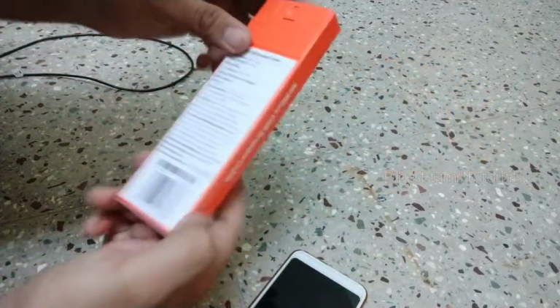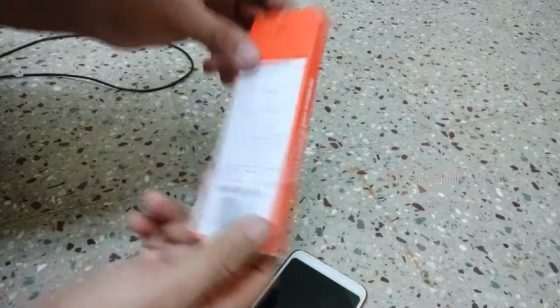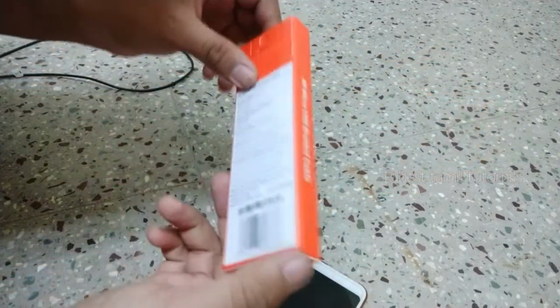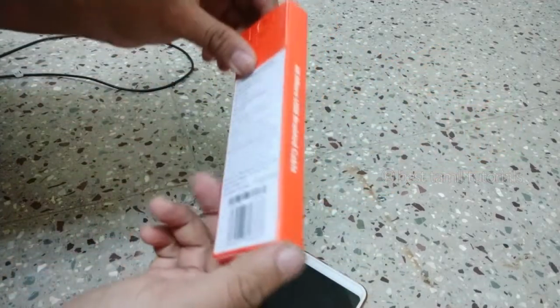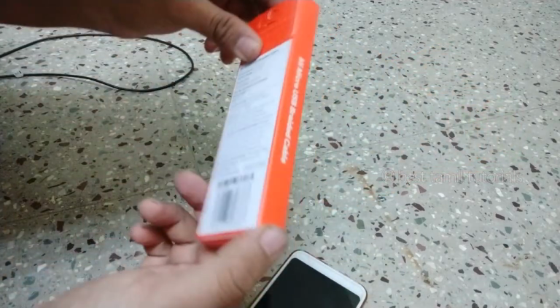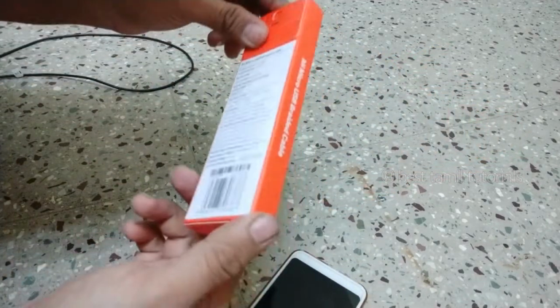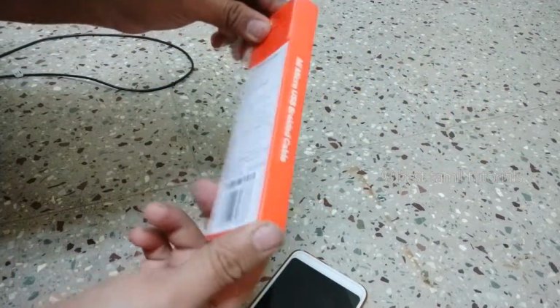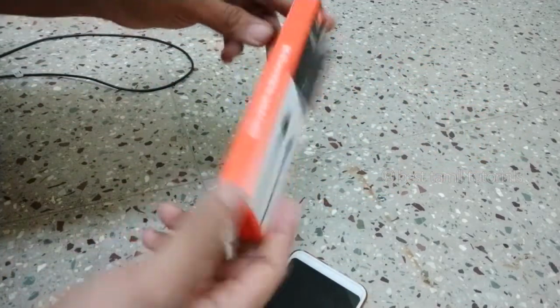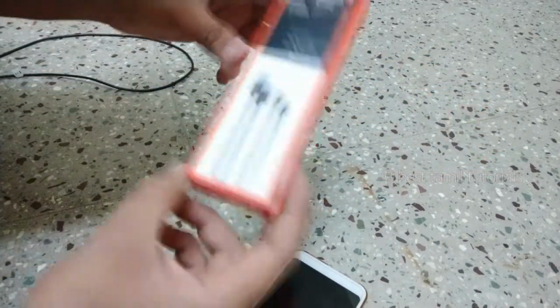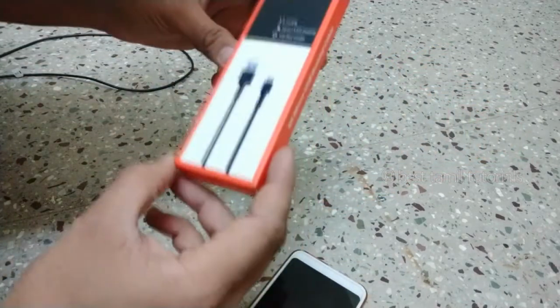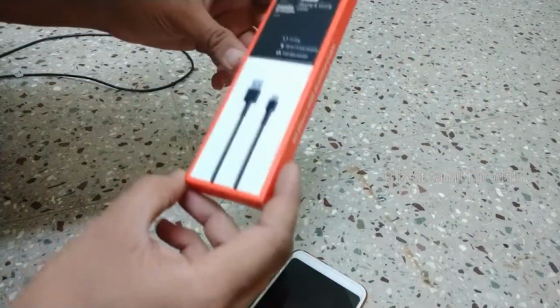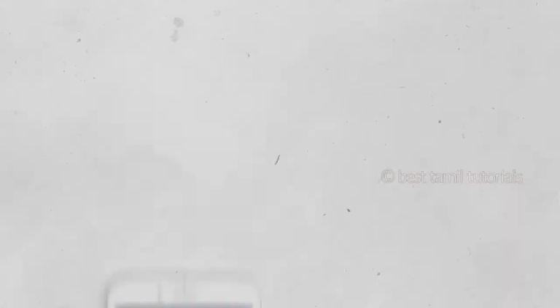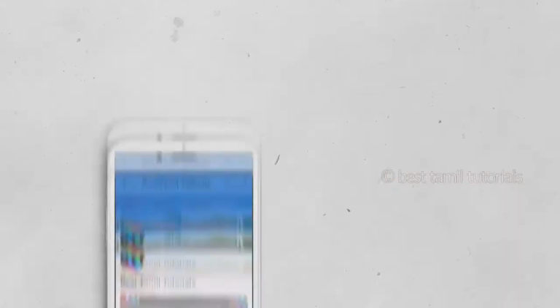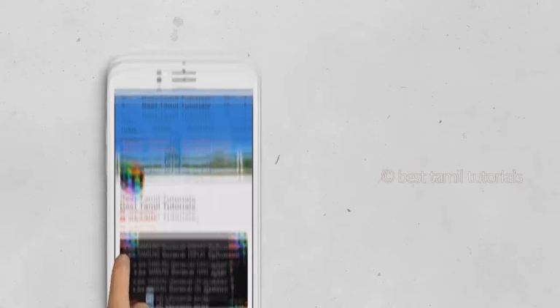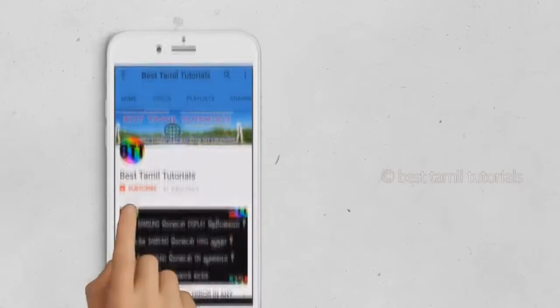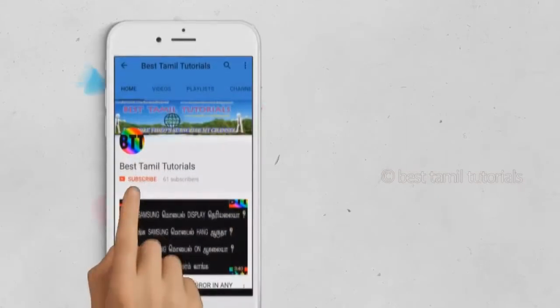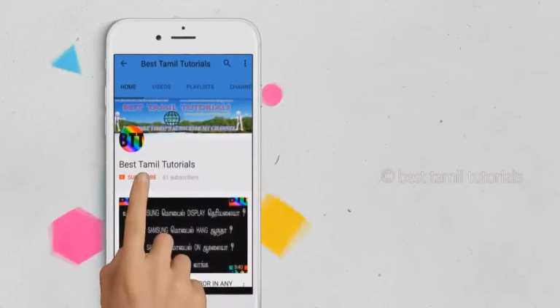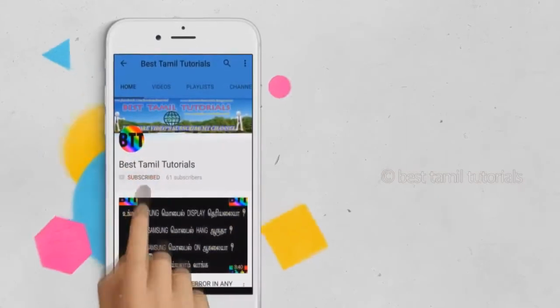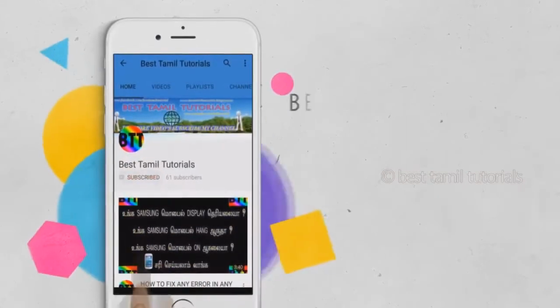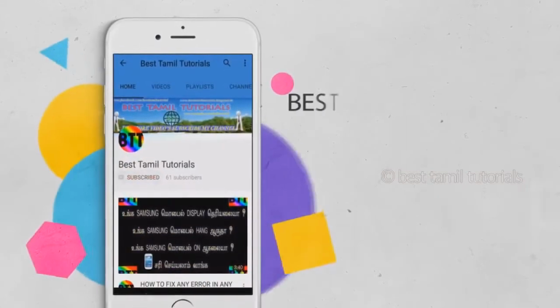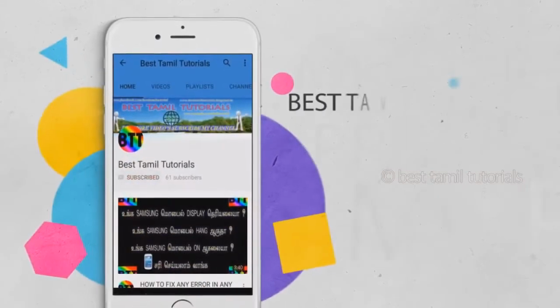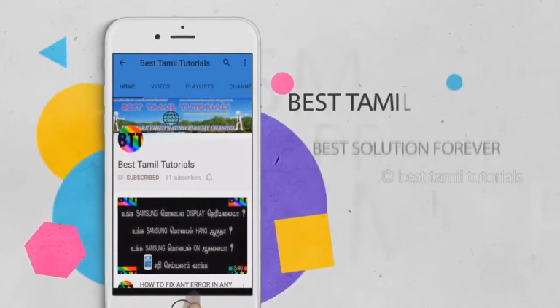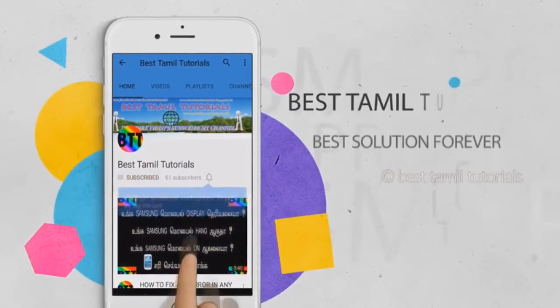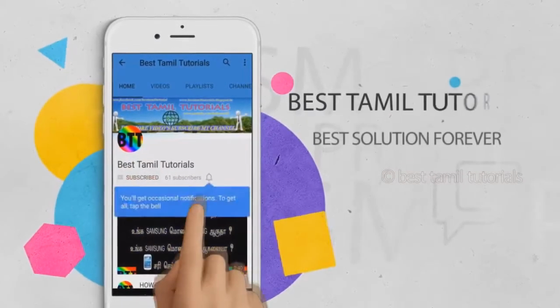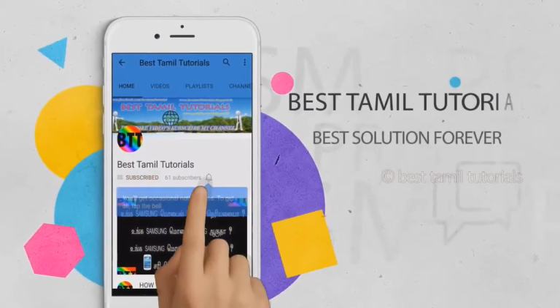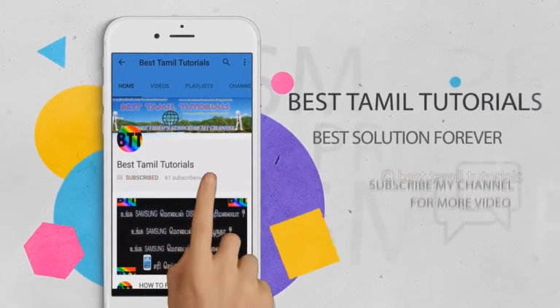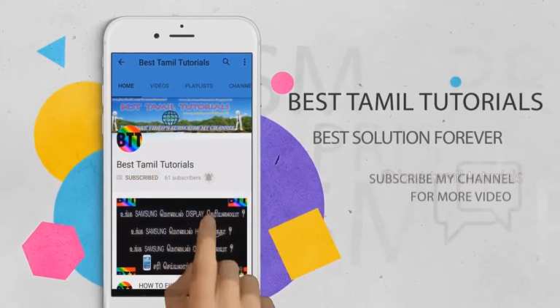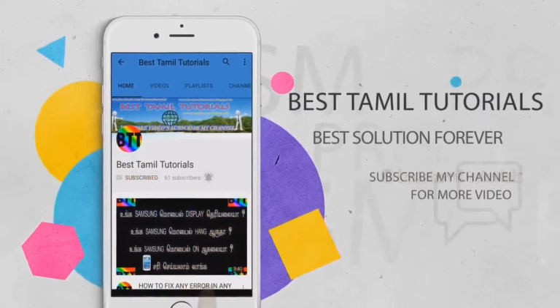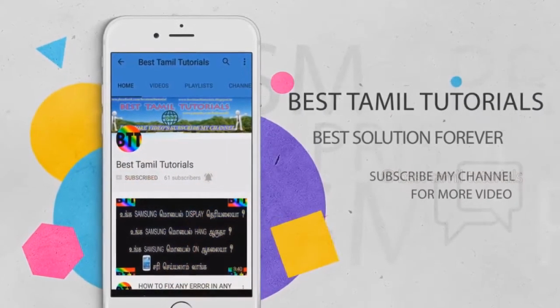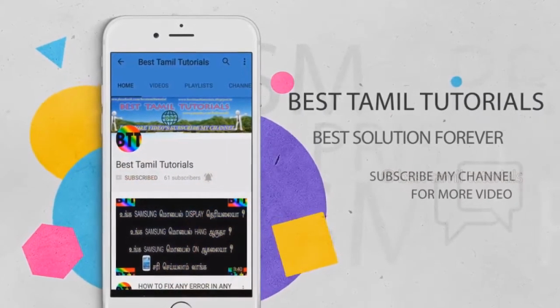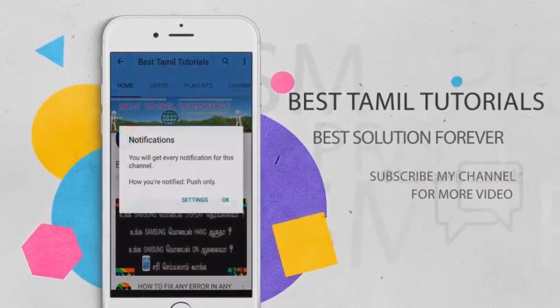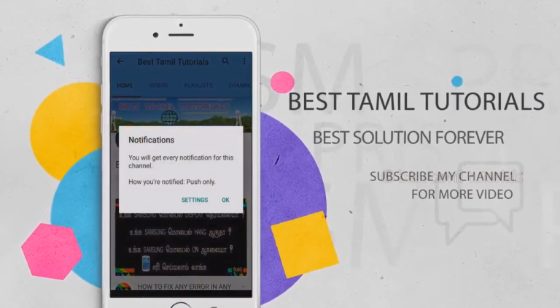We will see how this is — we will see our unboxing. If you like the video, subscribe to our channel and press the bell symbol.